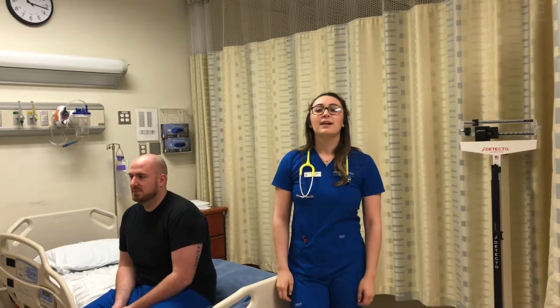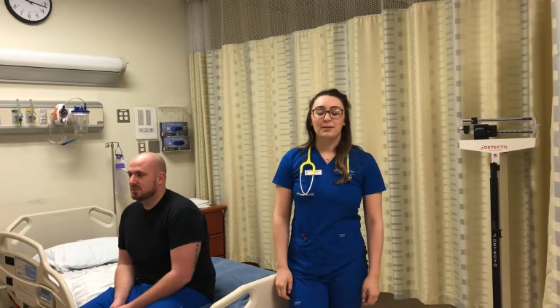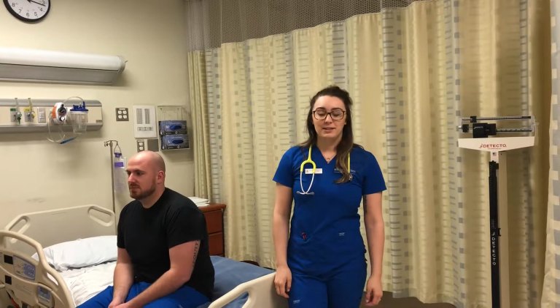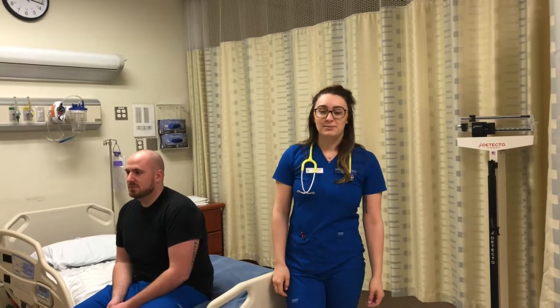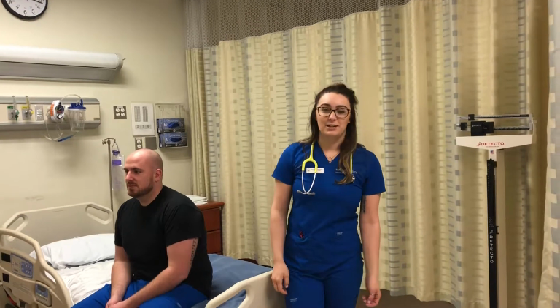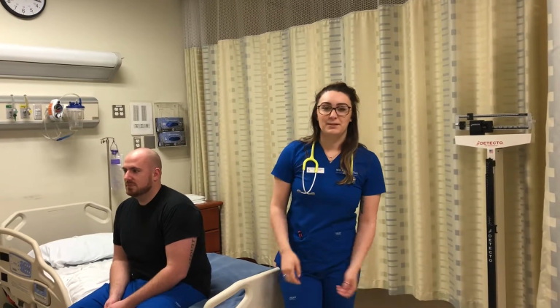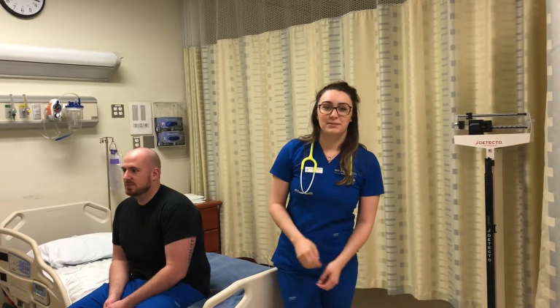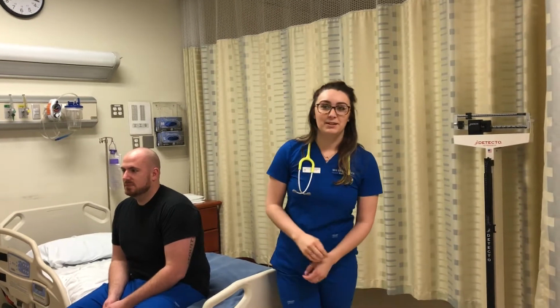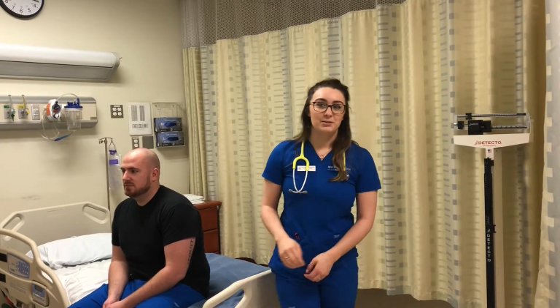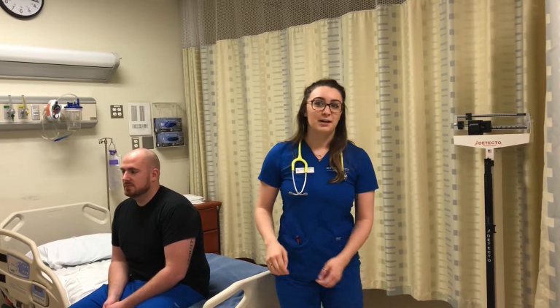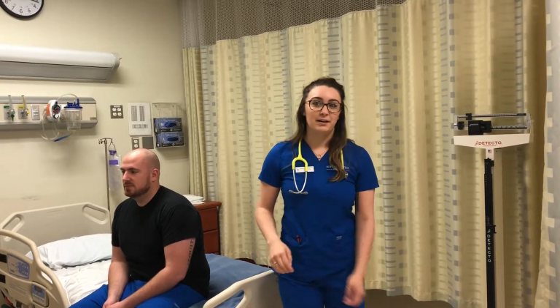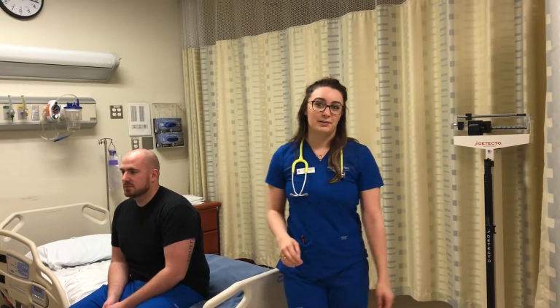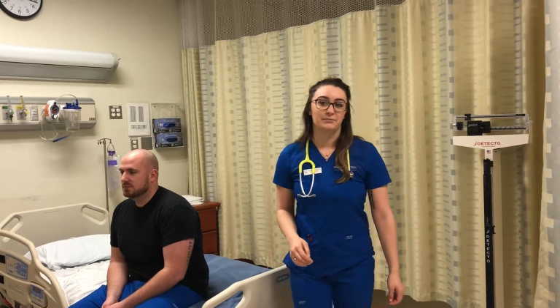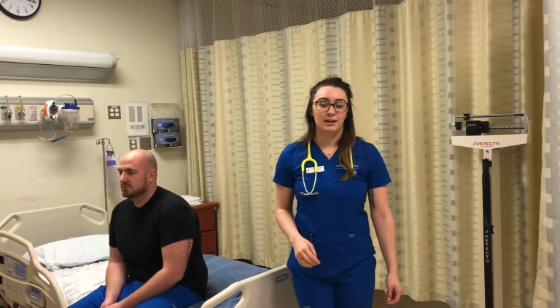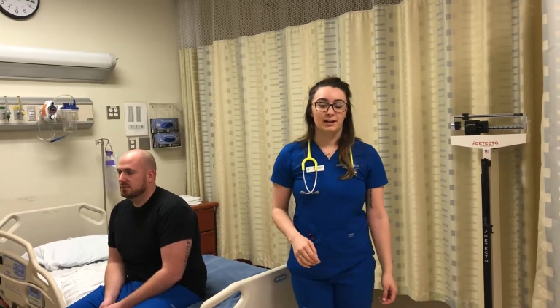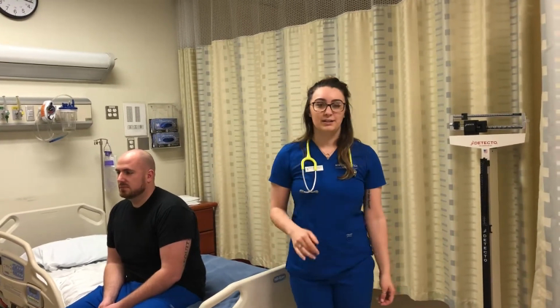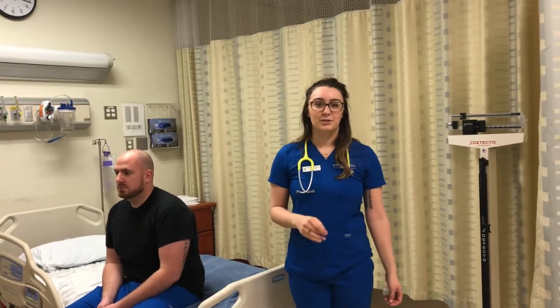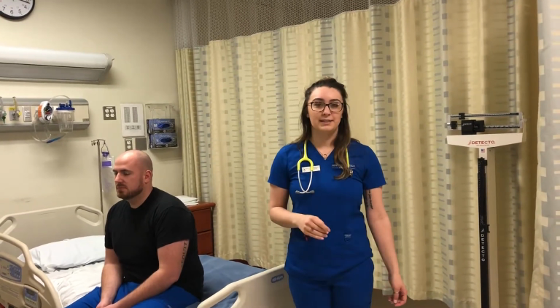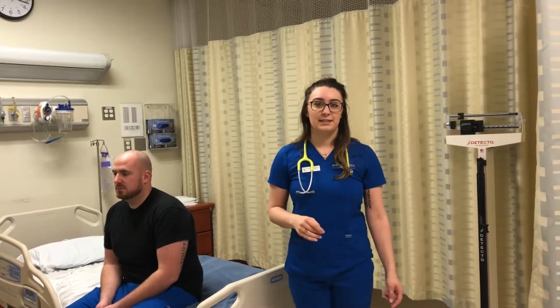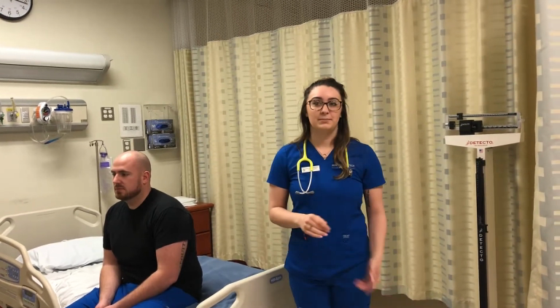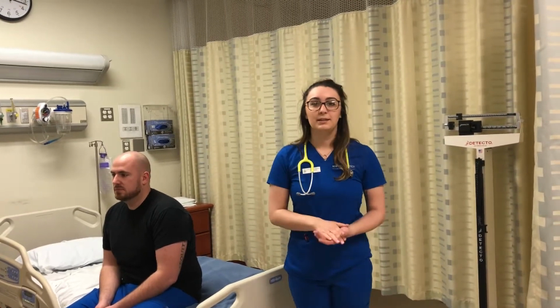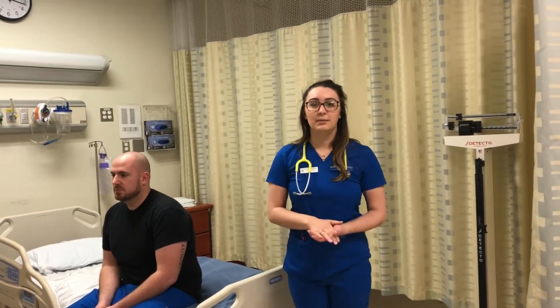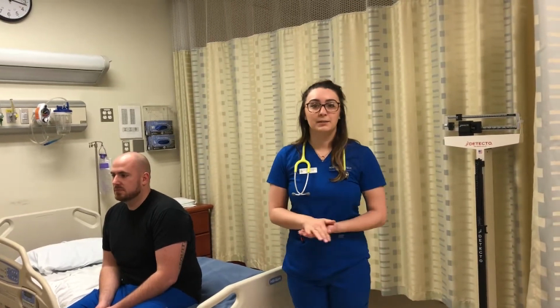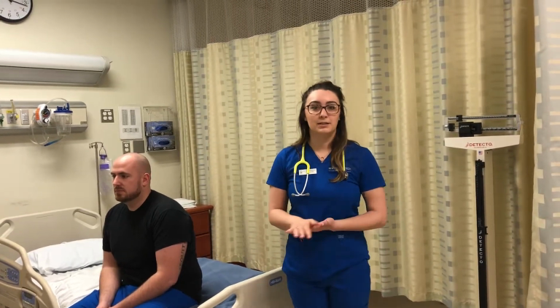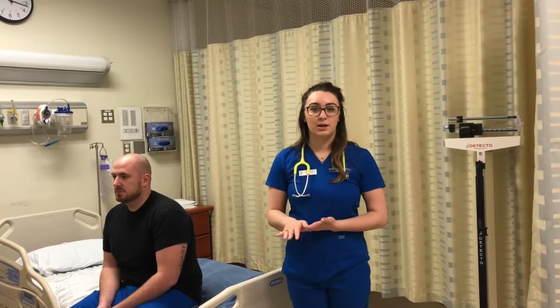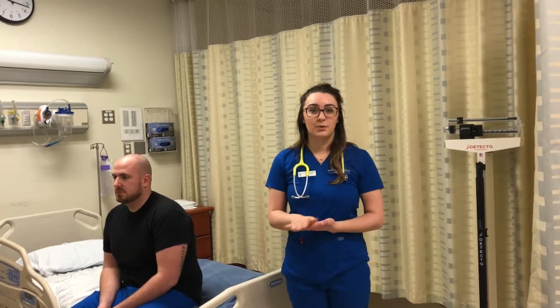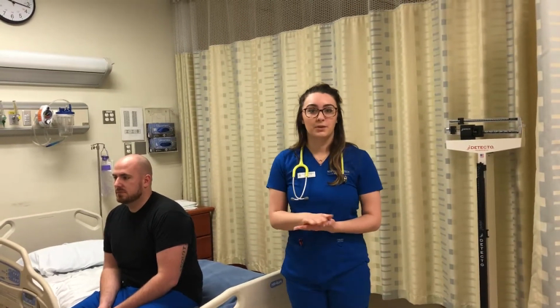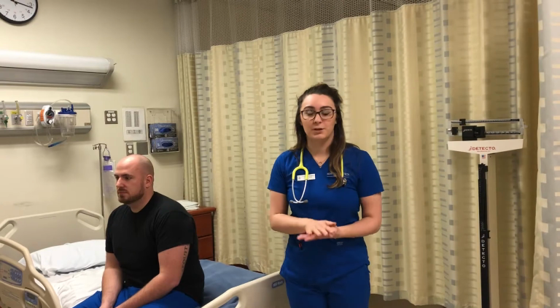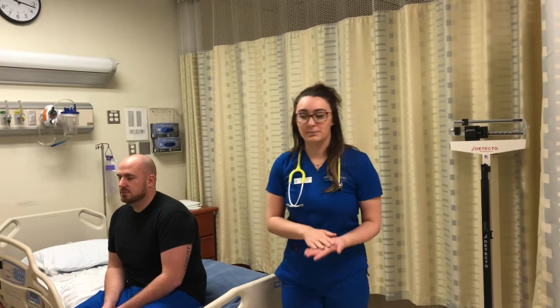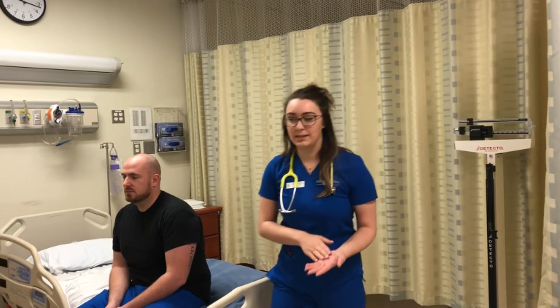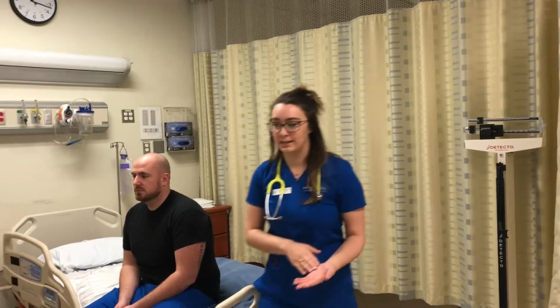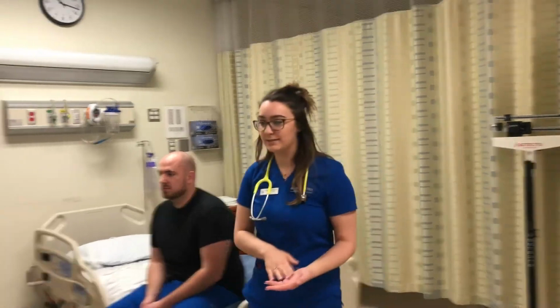Hi, my name's Jamie. I'm going to do a head-to-toe assessment. I'm going to start with washing my hands.